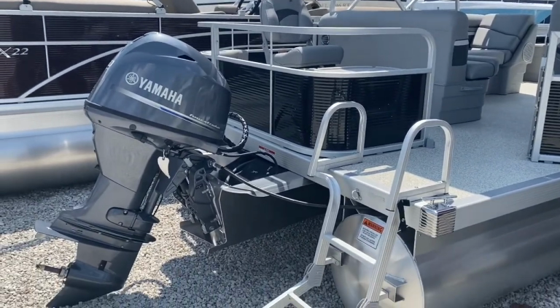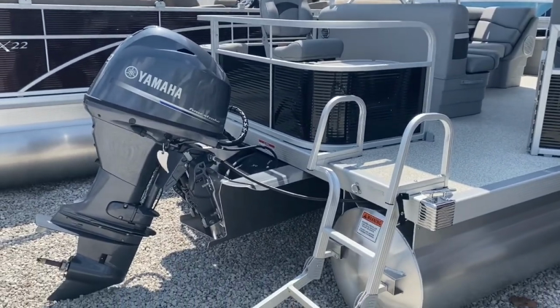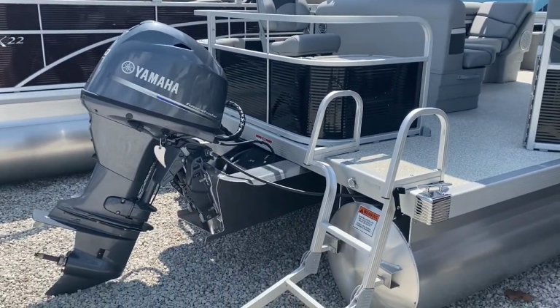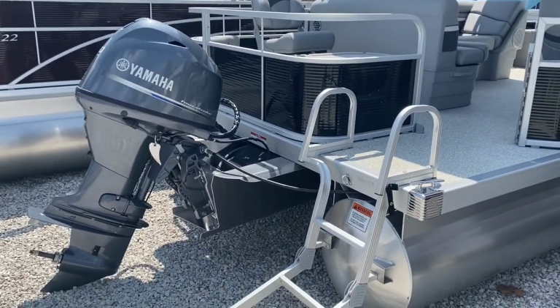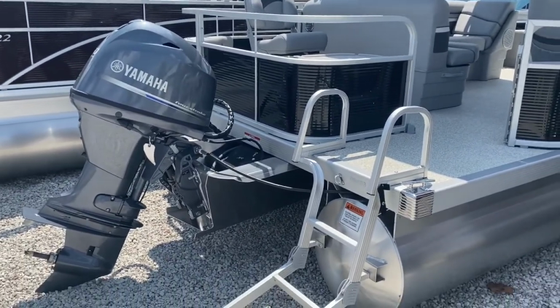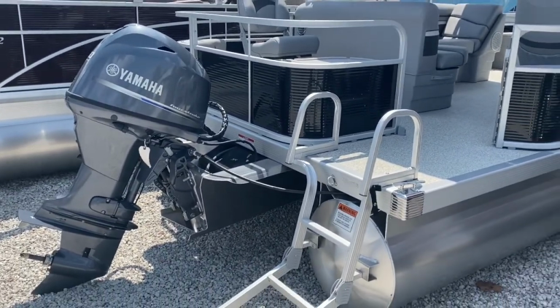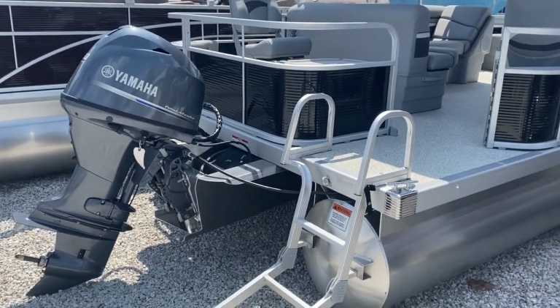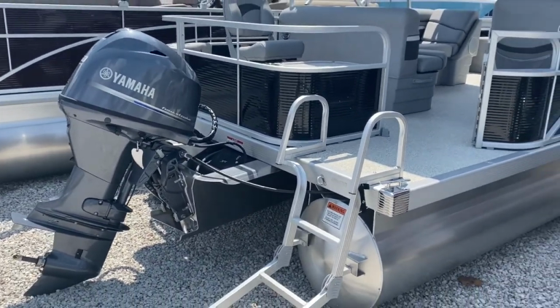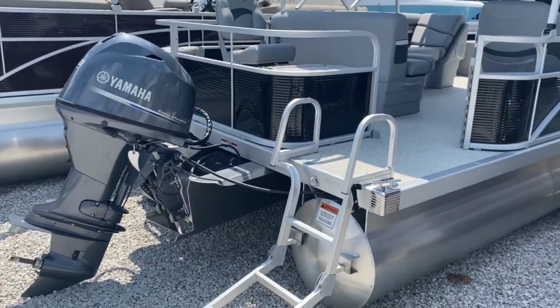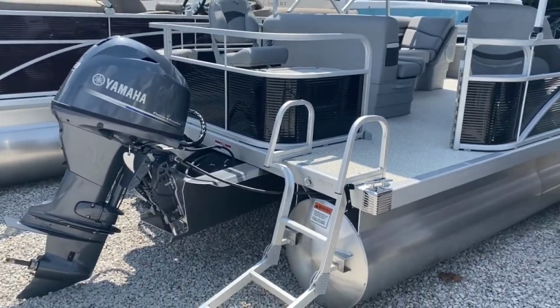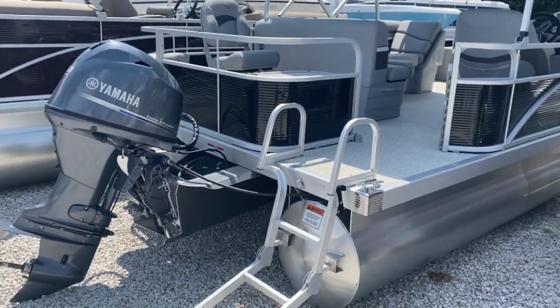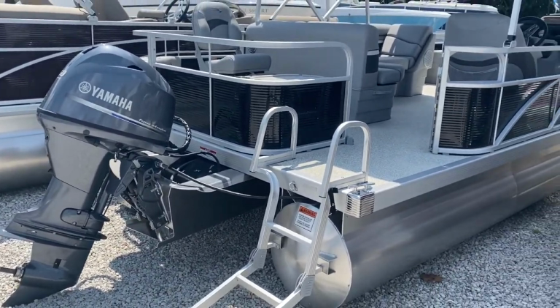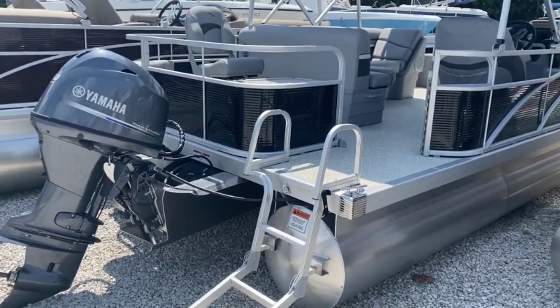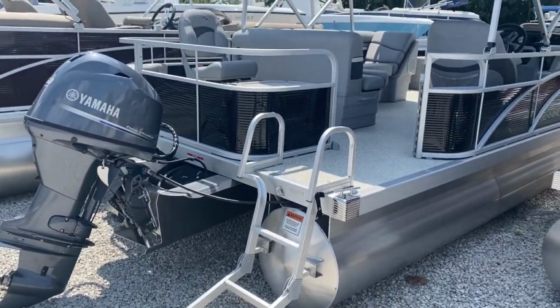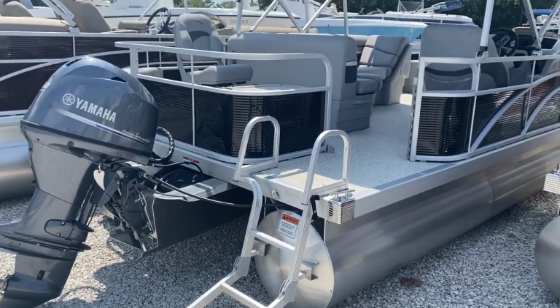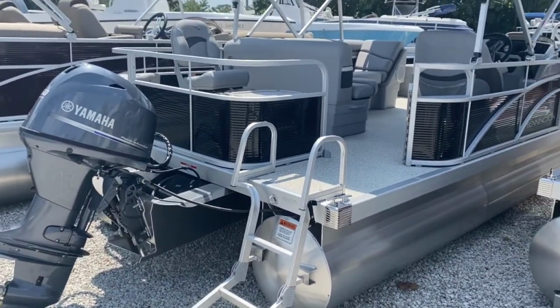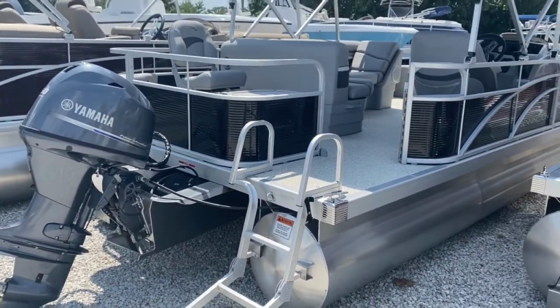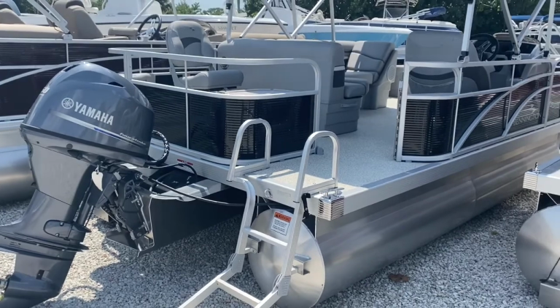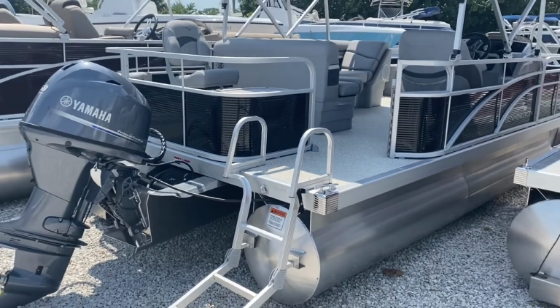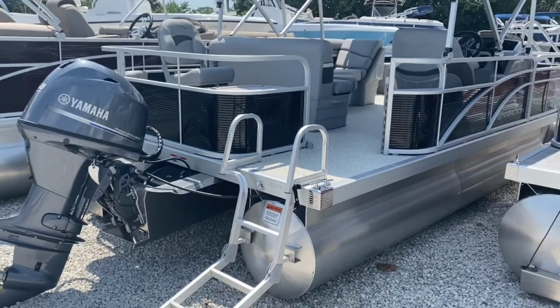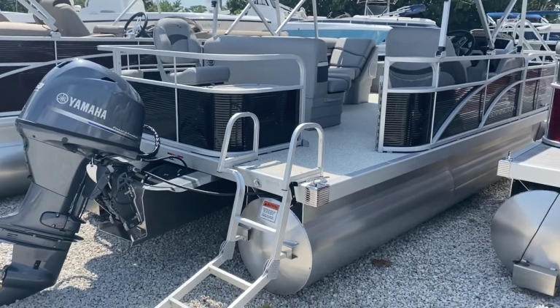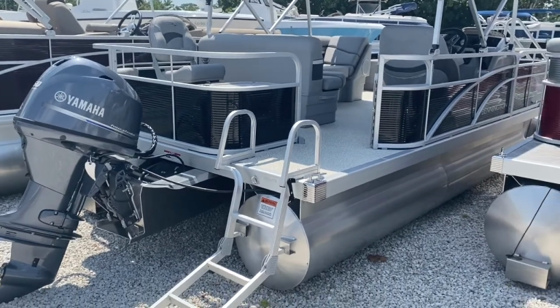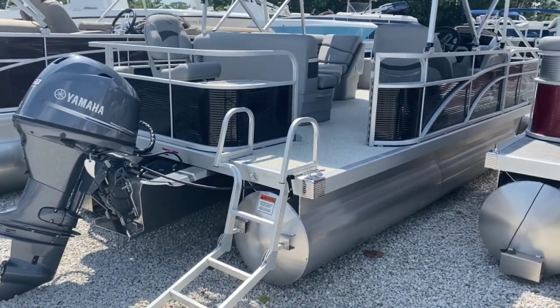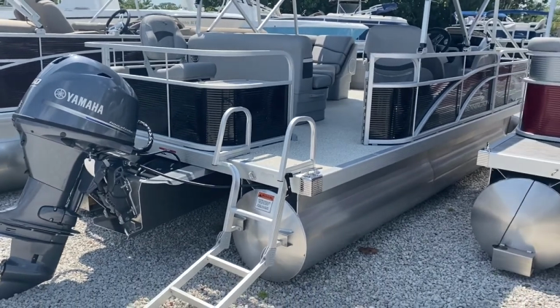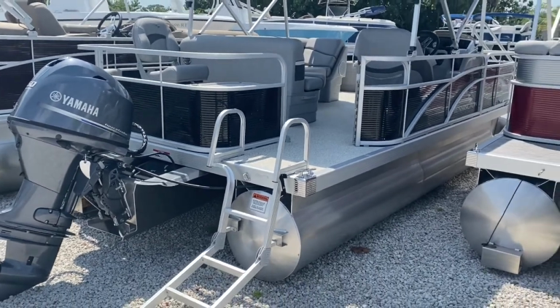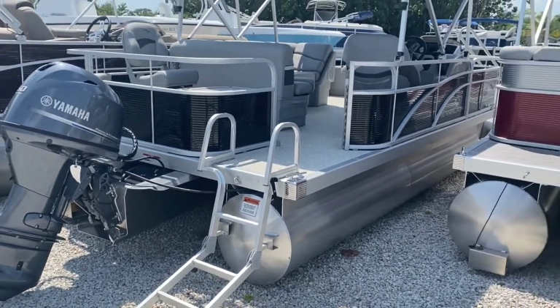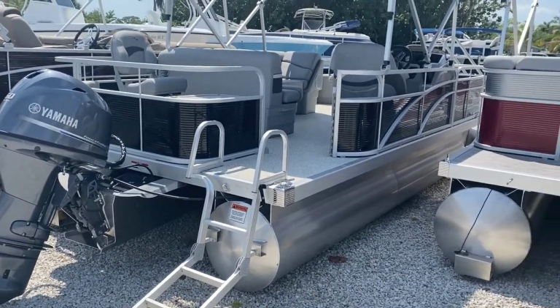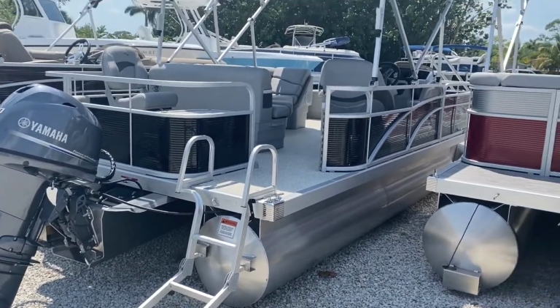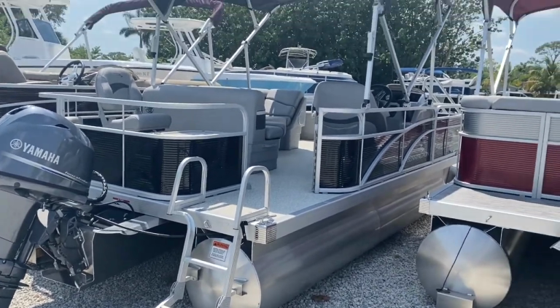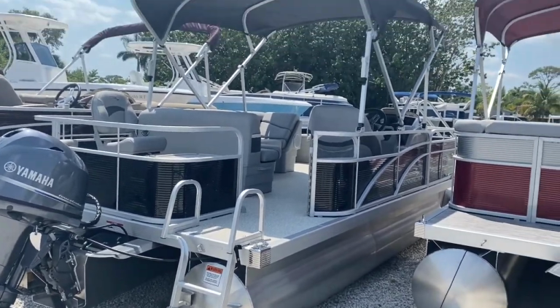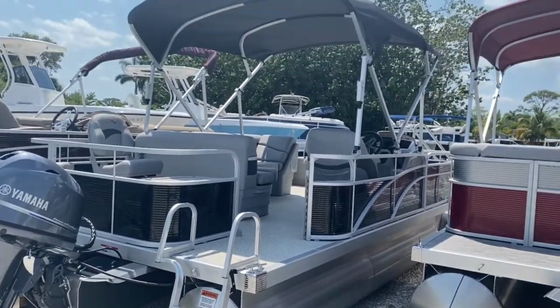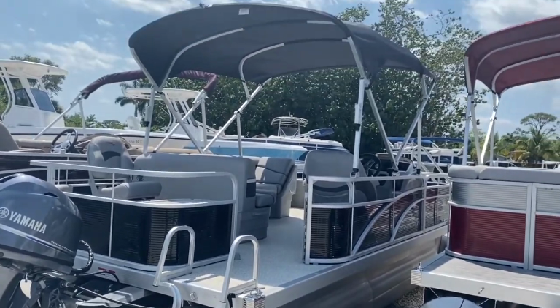Our fuel tank is not exposed. You fill up the boat from the side of the boat, as opposed to in the back or using a portable tank.